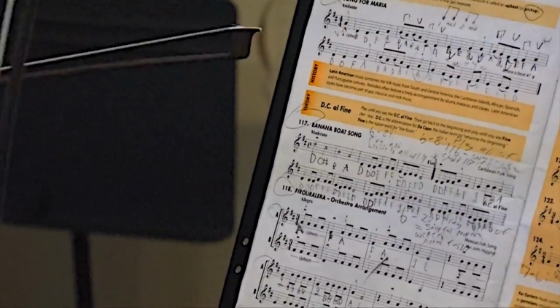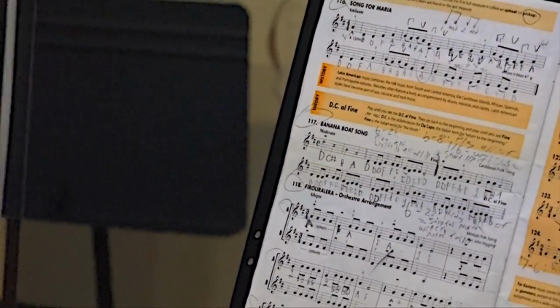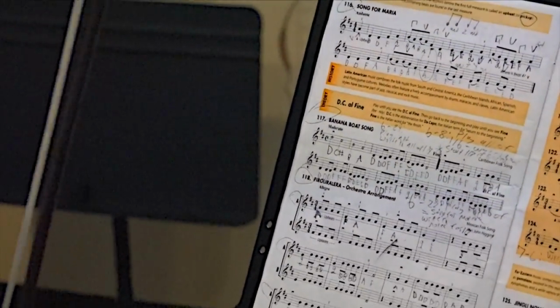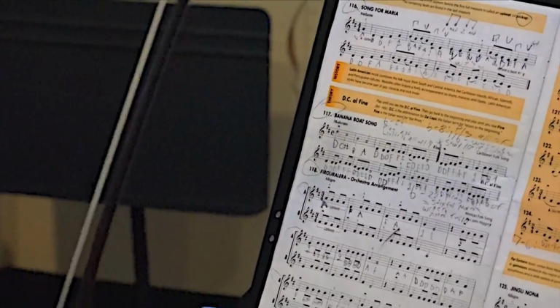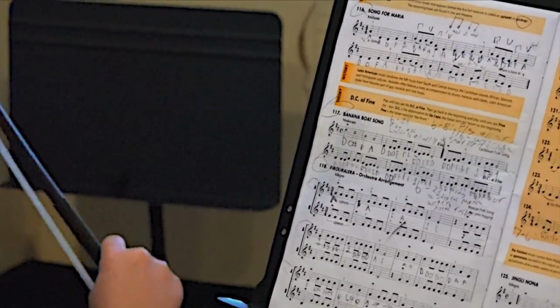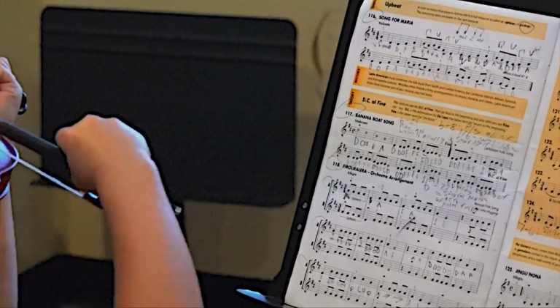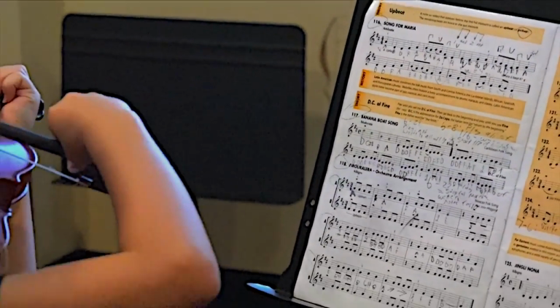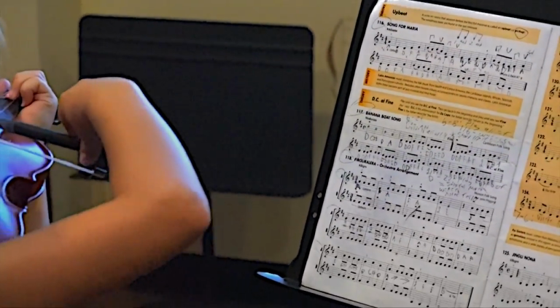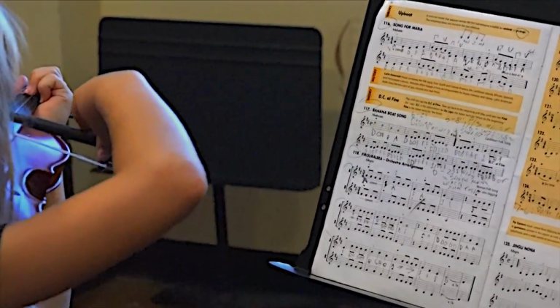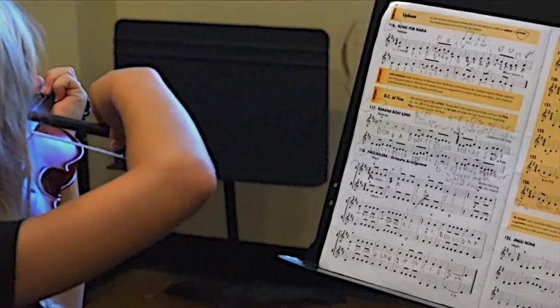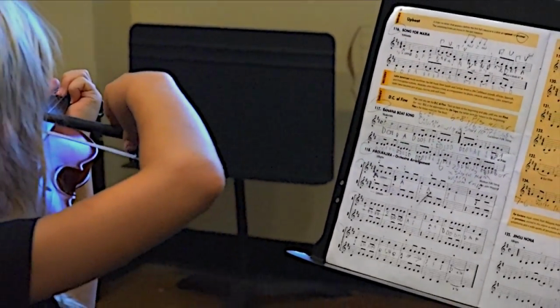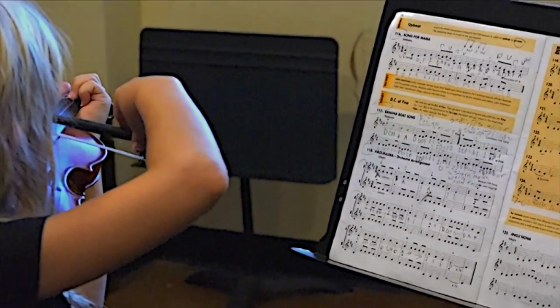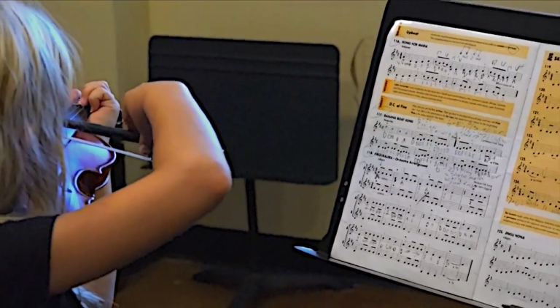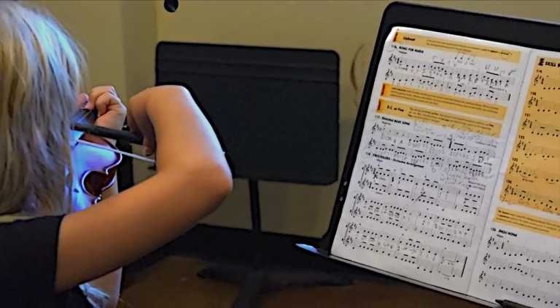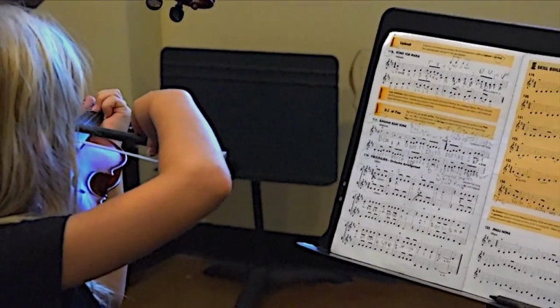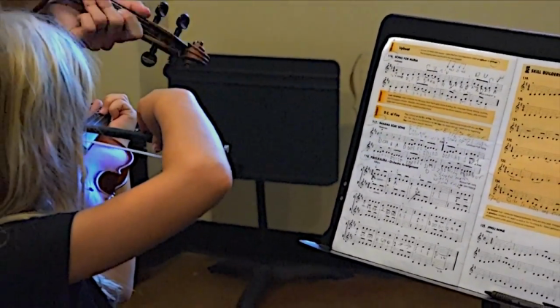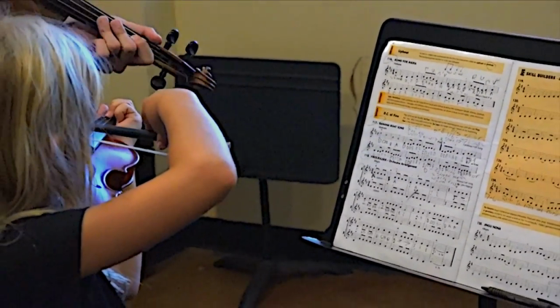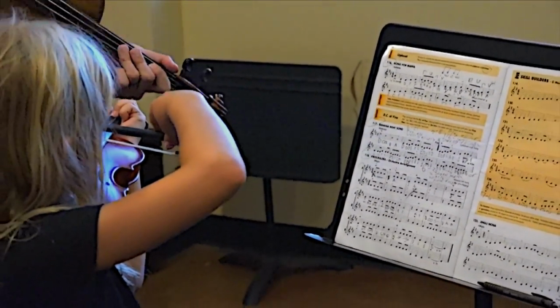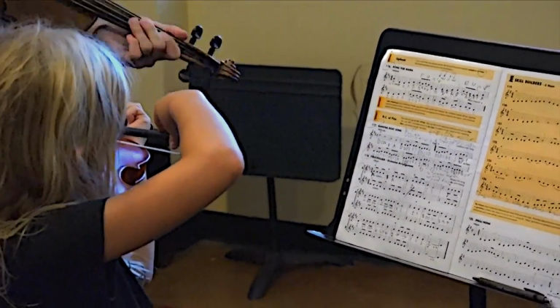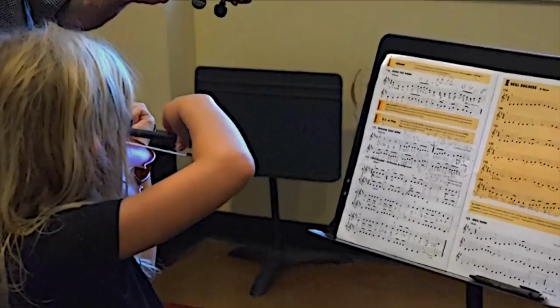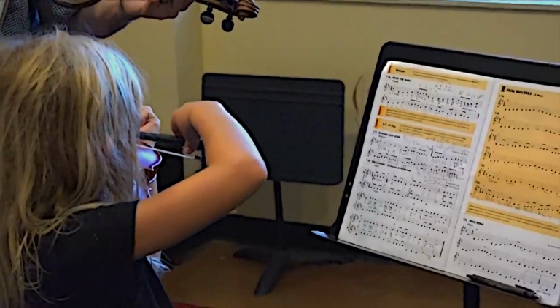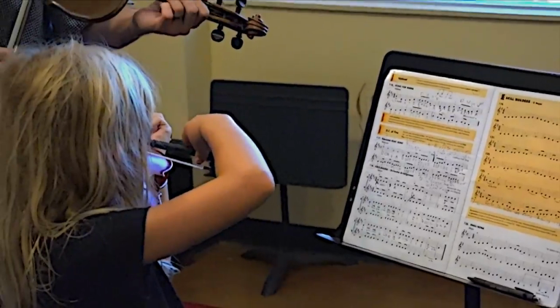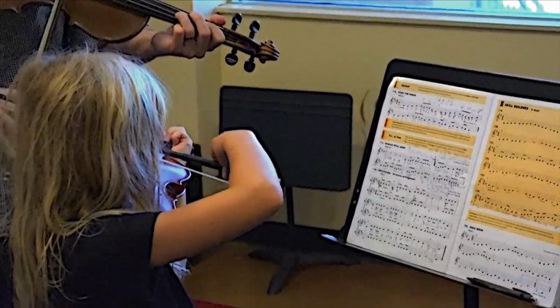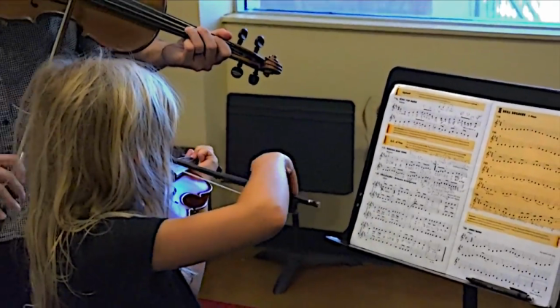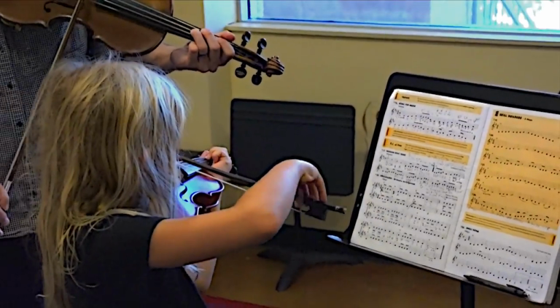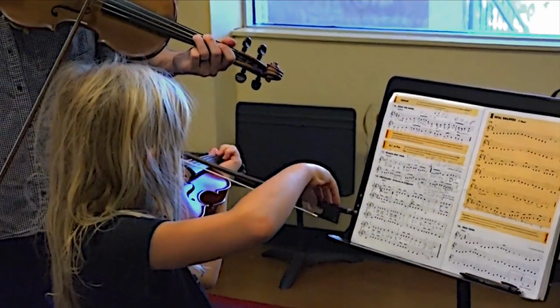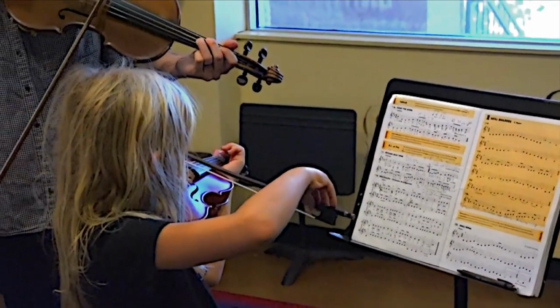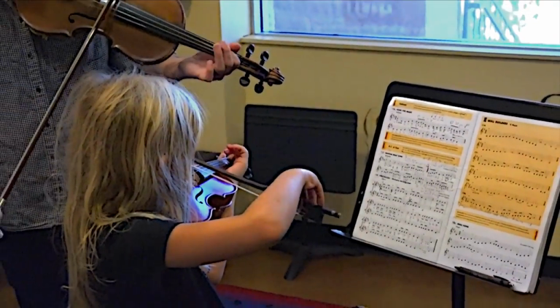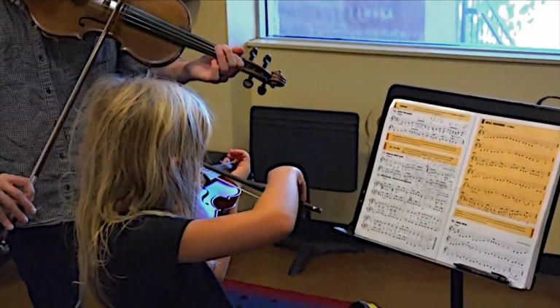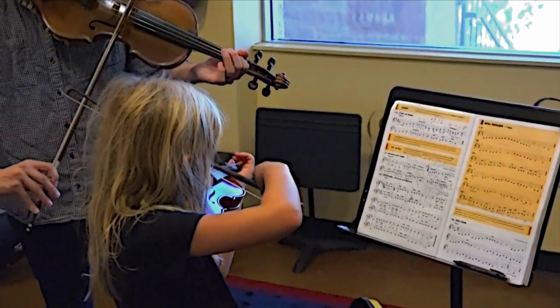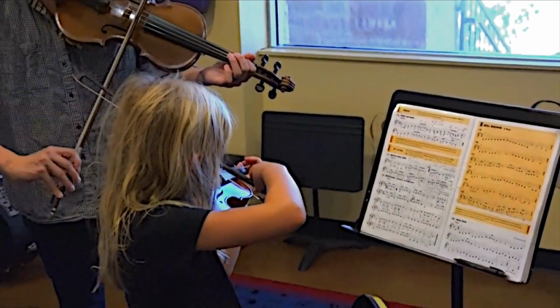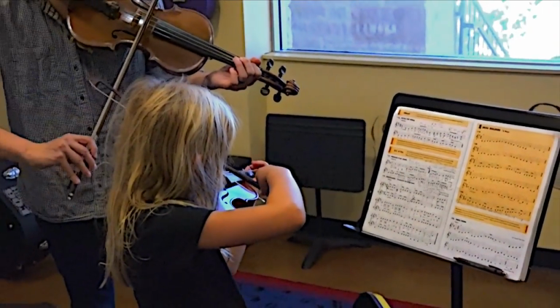This is Mazzy. In this lesson, we talked about left-hand technique, bow technique, and rhythmic counting.